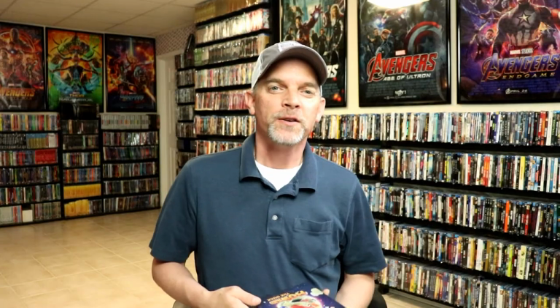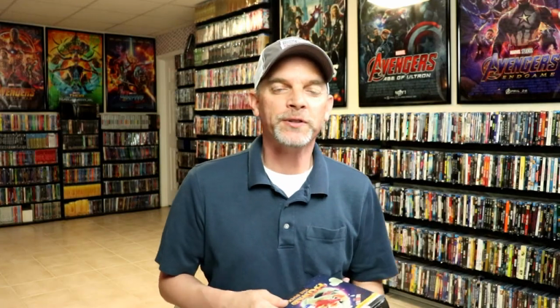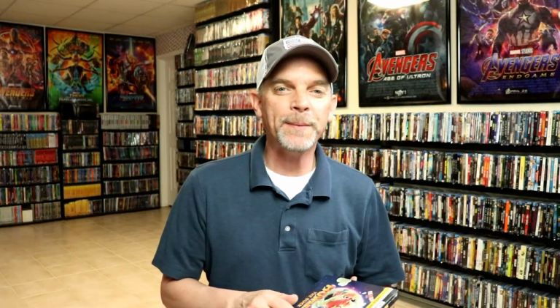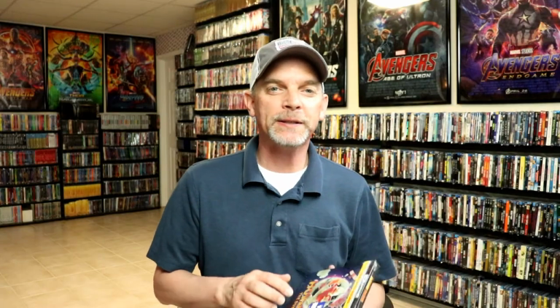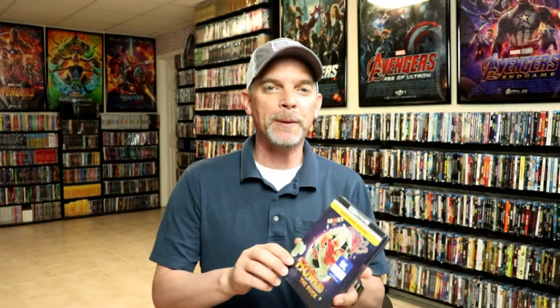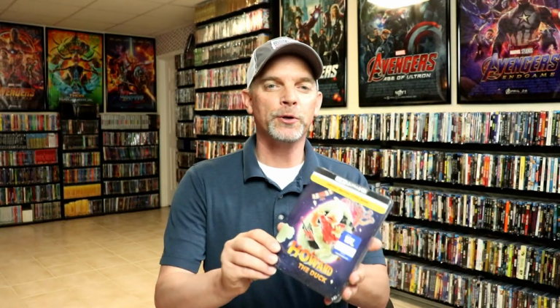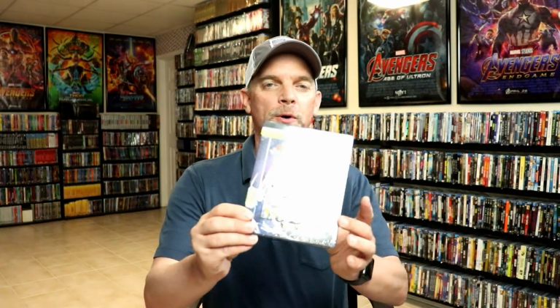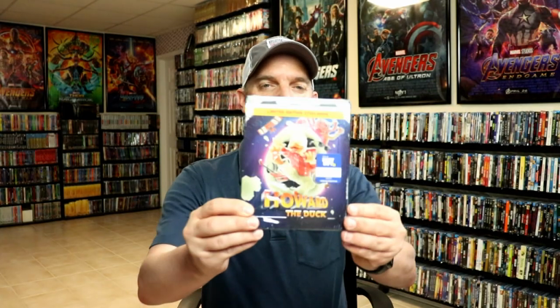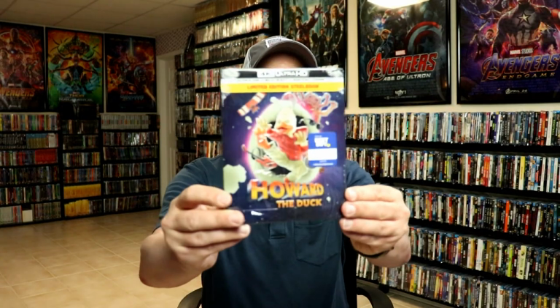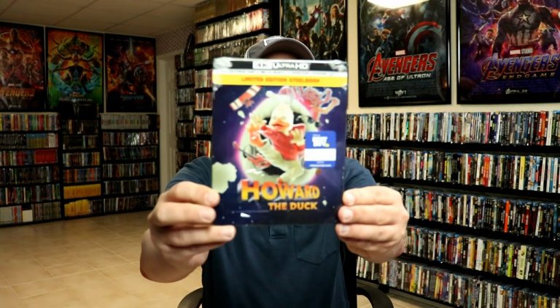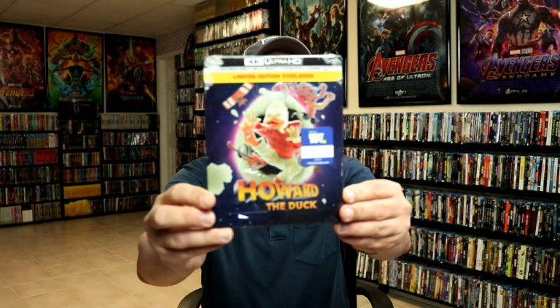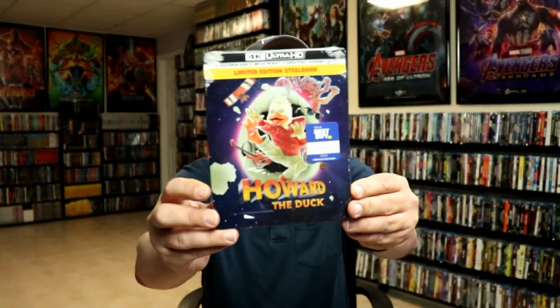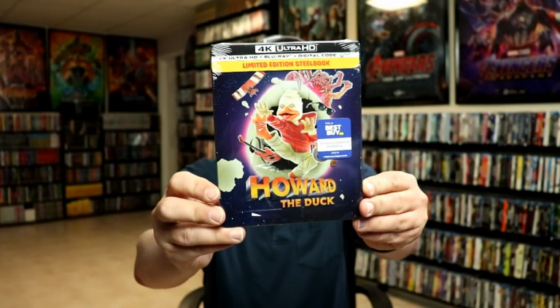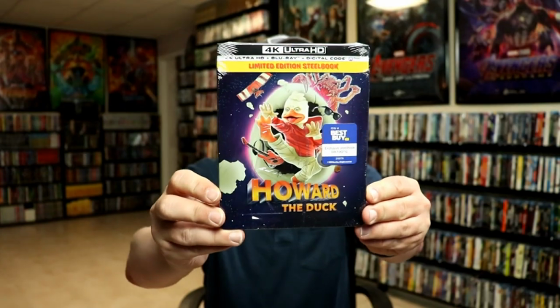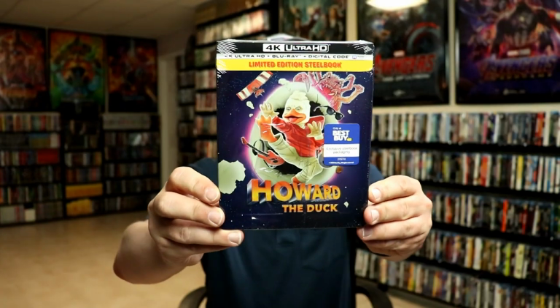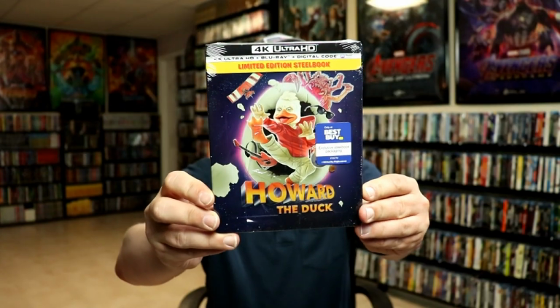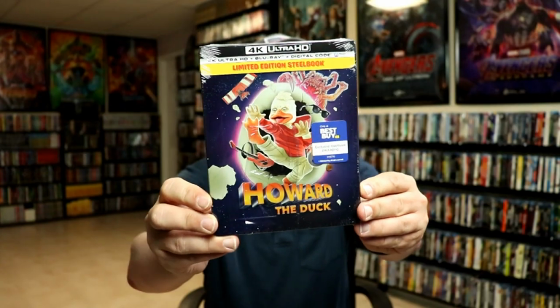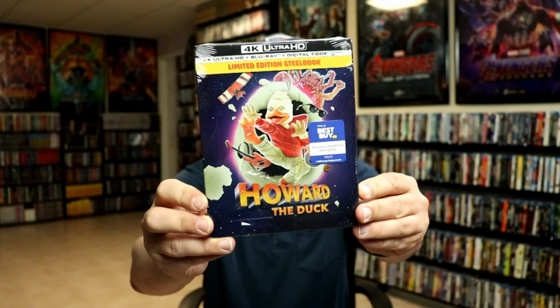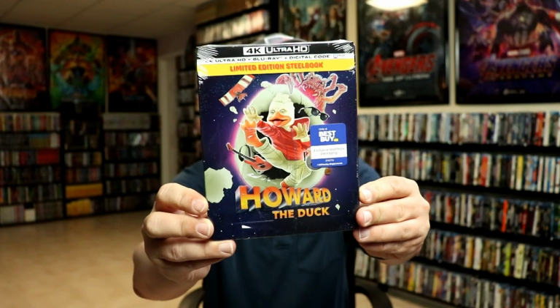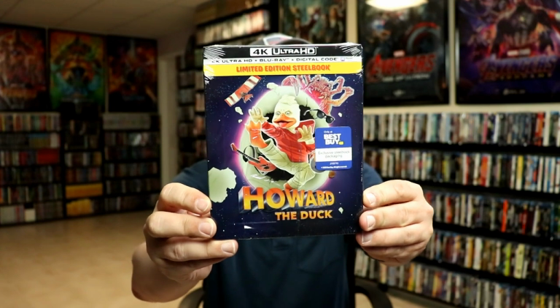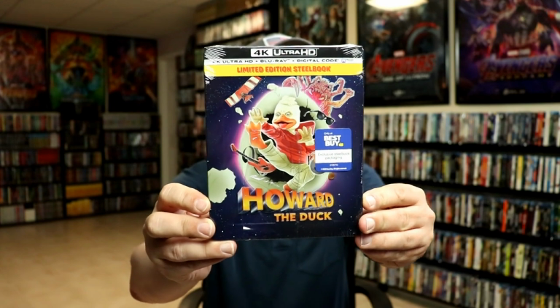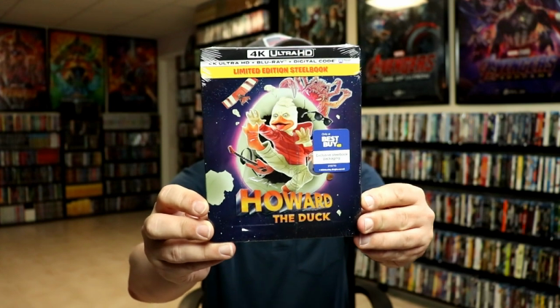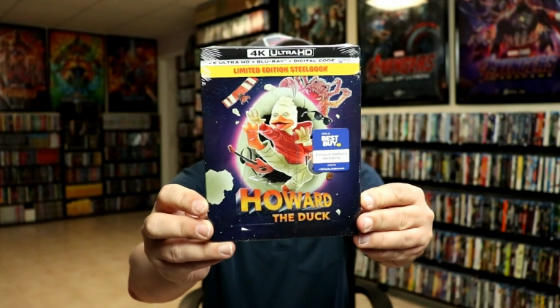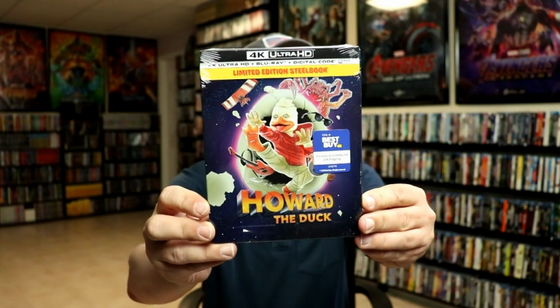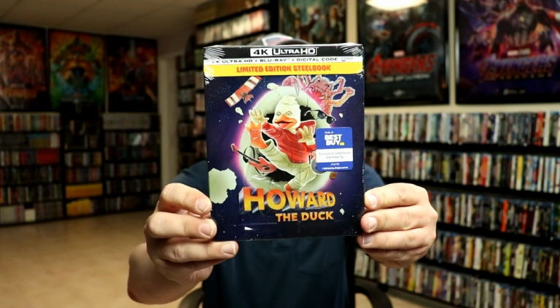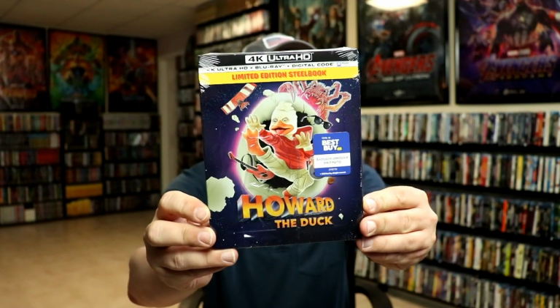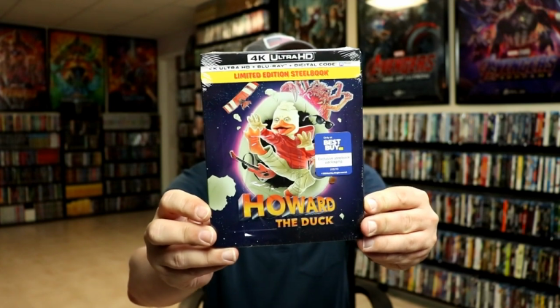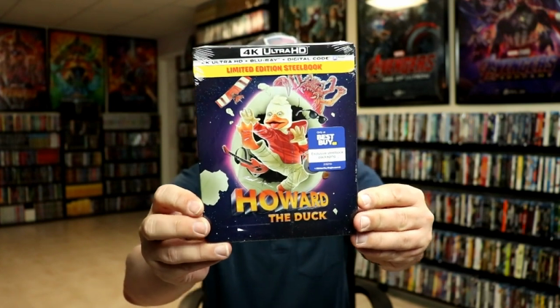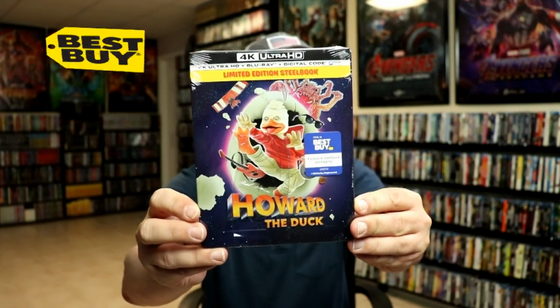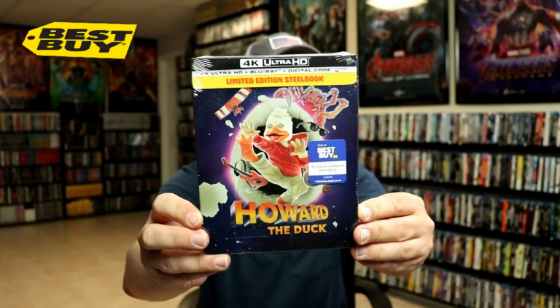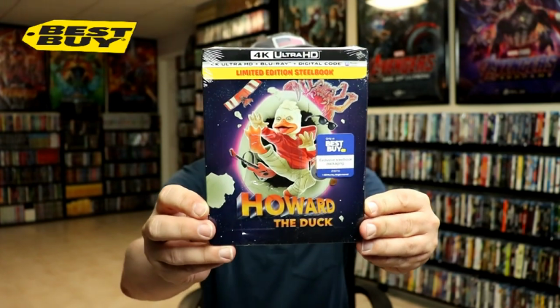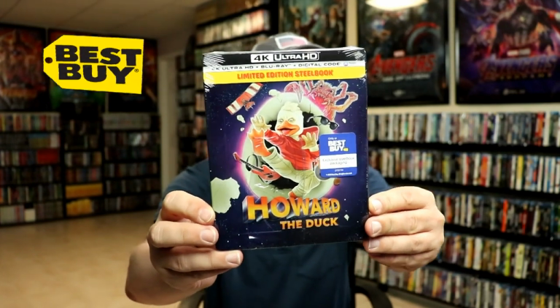So today I picked up my pre-order for Howard the Duck. This is a Best Buy Exclusive Steelbook featuring the 4K Ultra HD, the Blu-ray, and the digital.